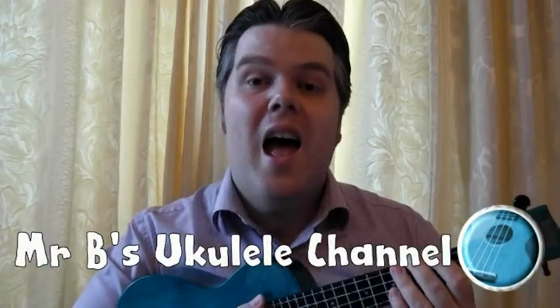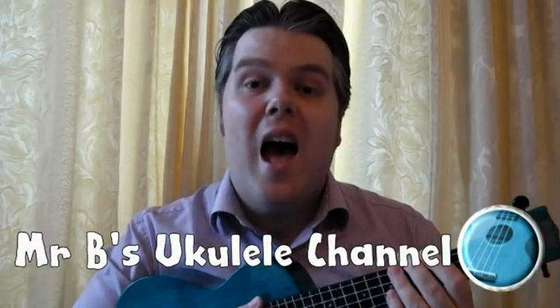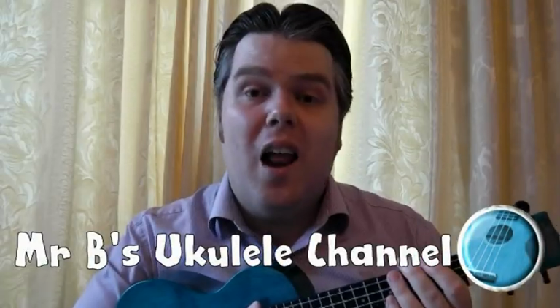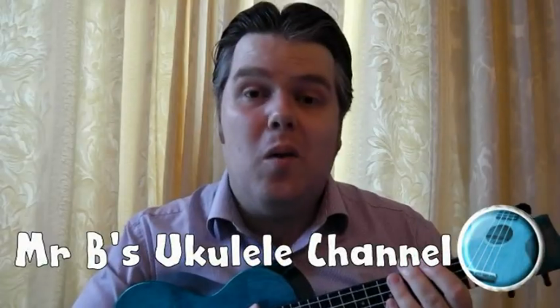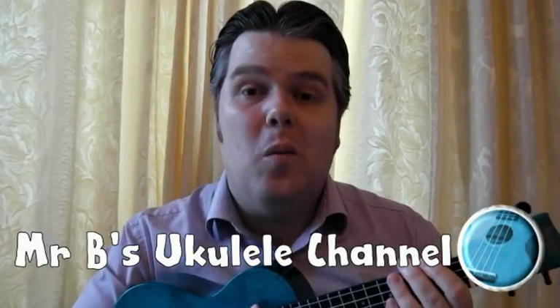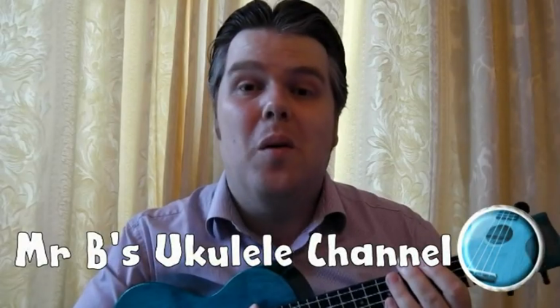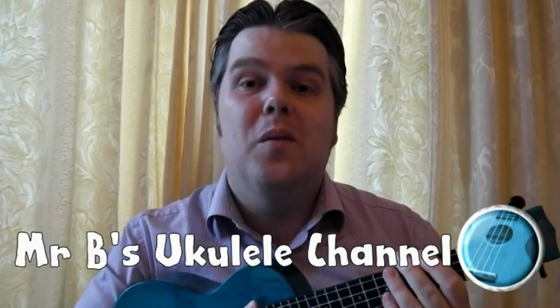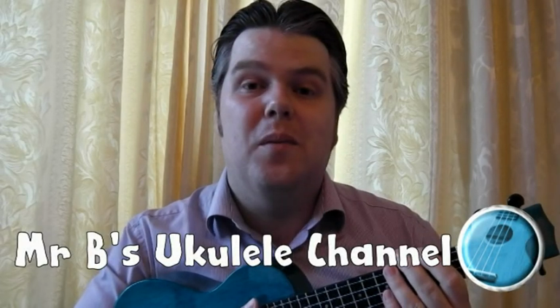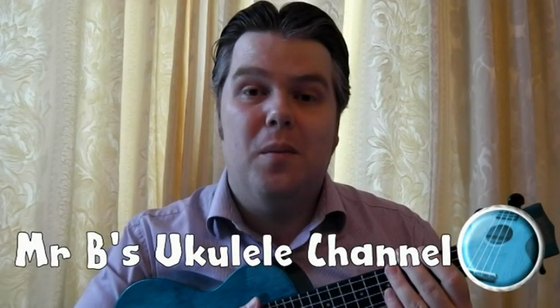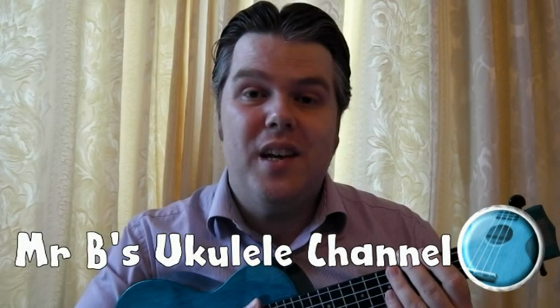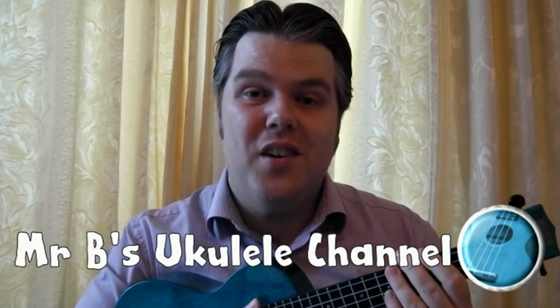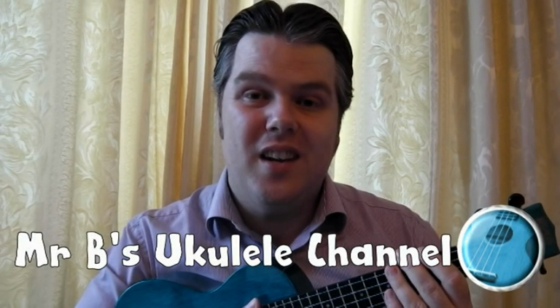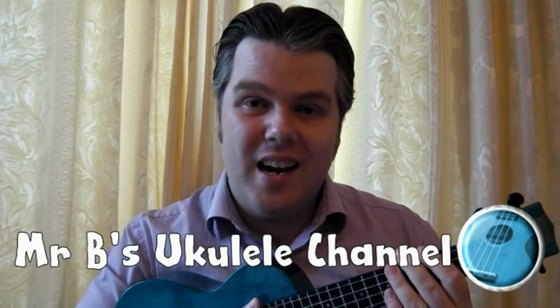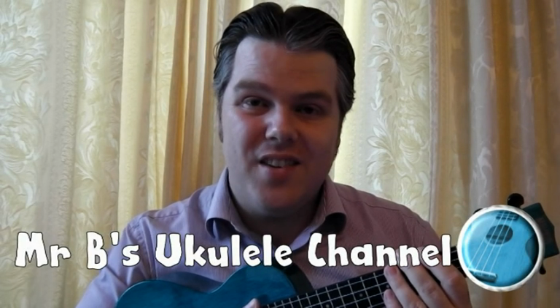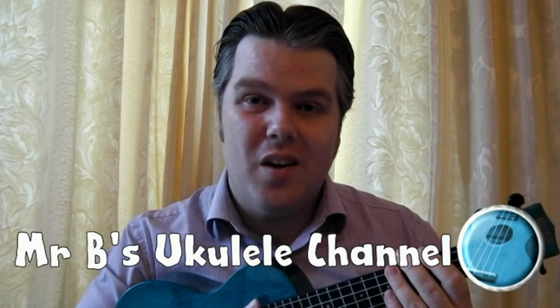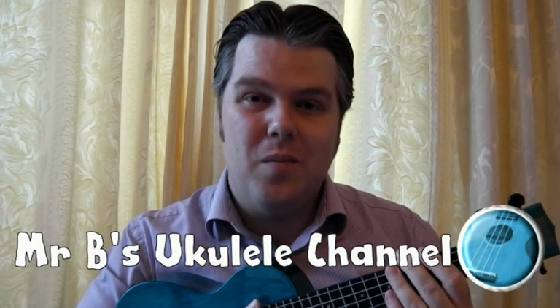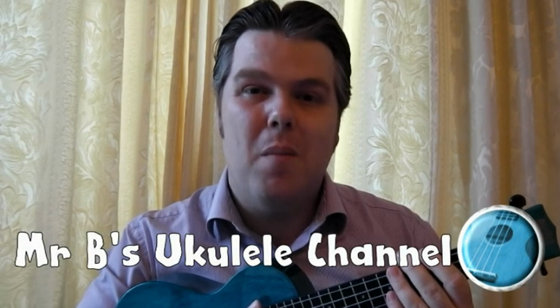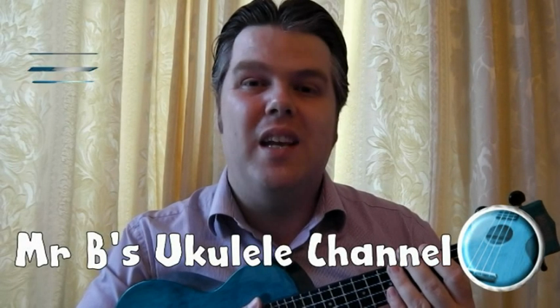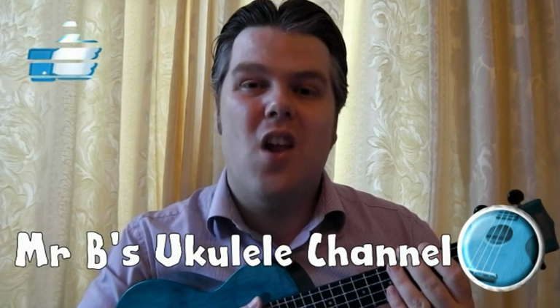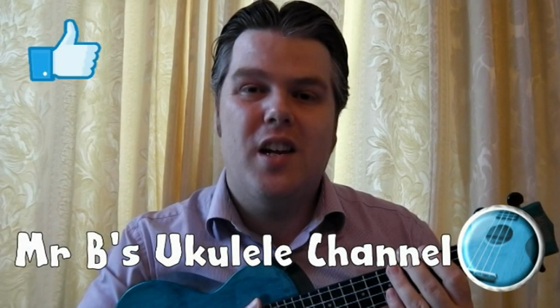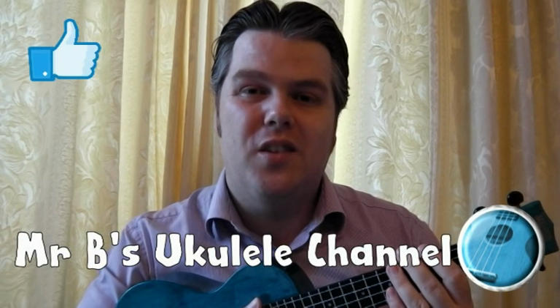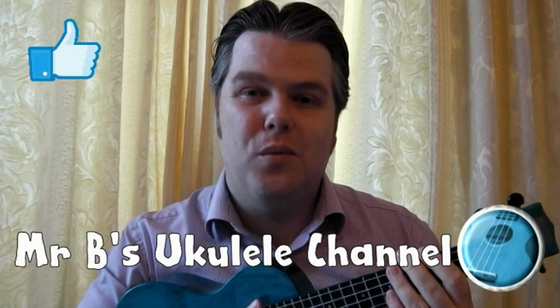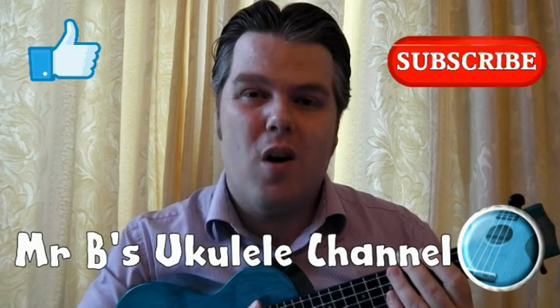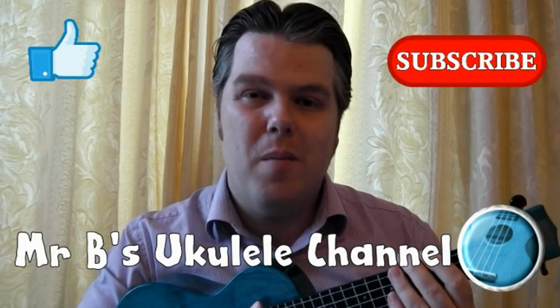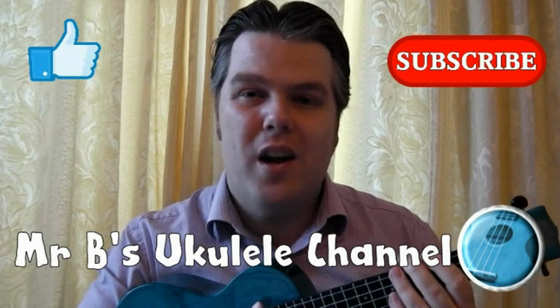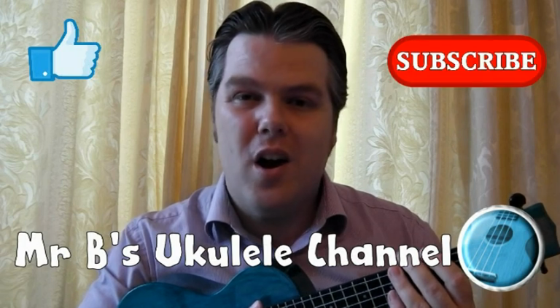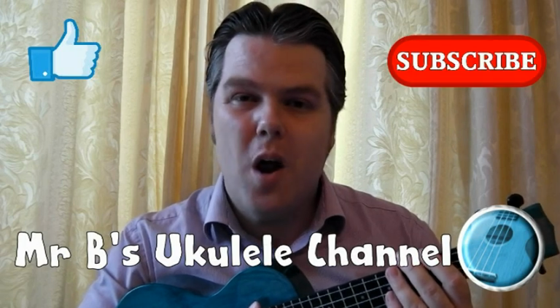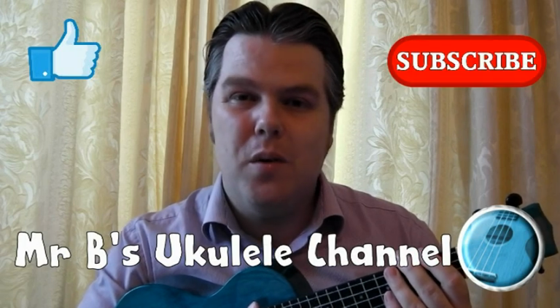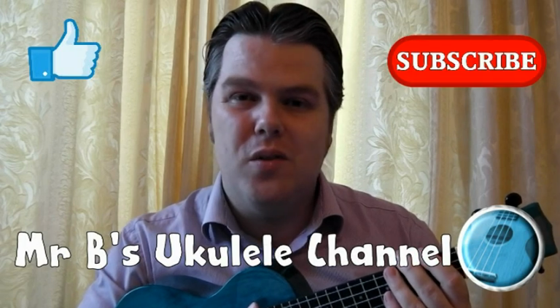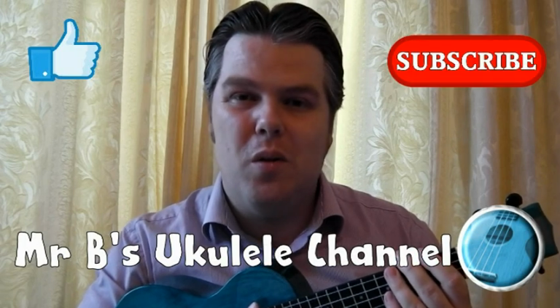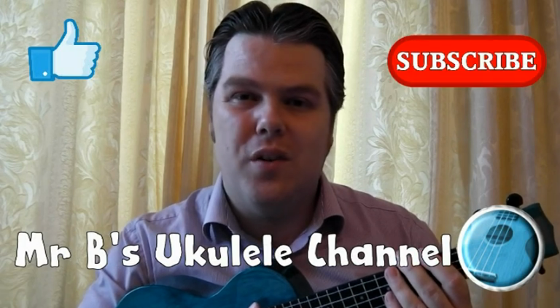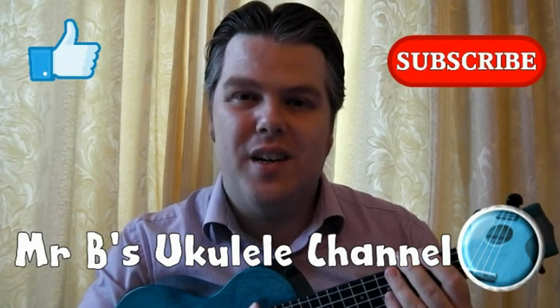Hello, welcome to Mr B's ukulele channel. Please like and subscribe and I hope you enjoy watching.